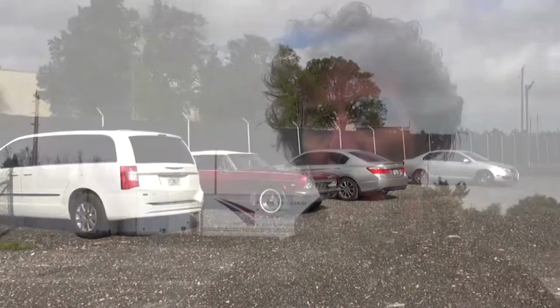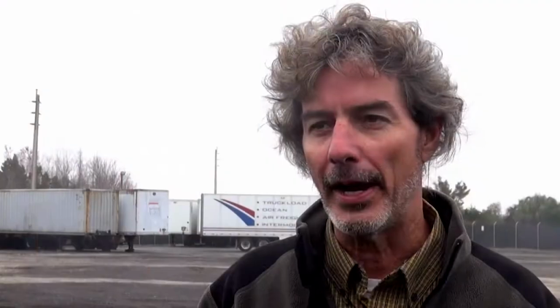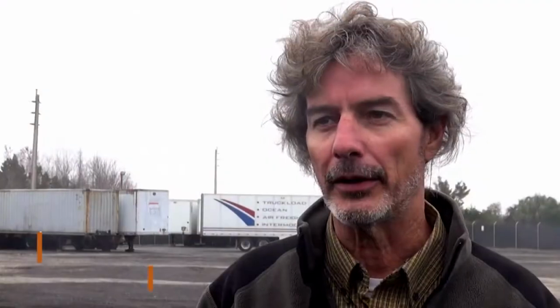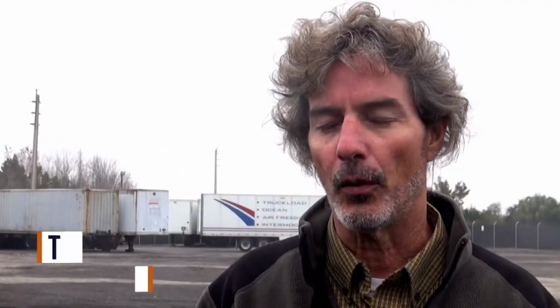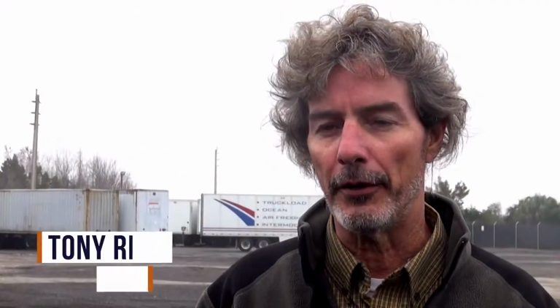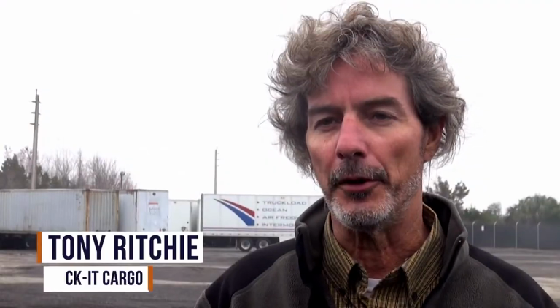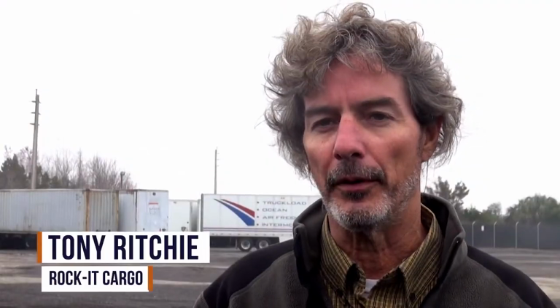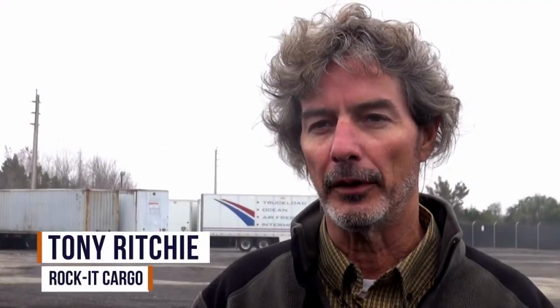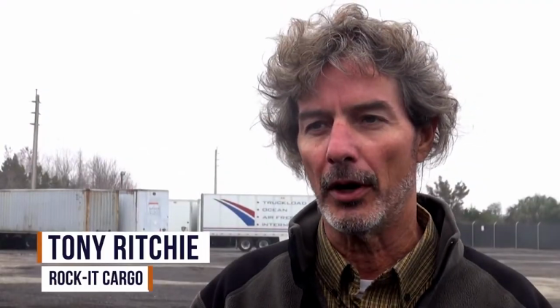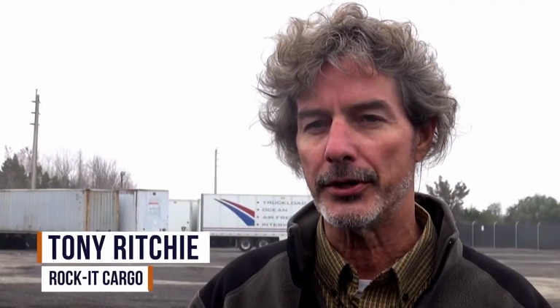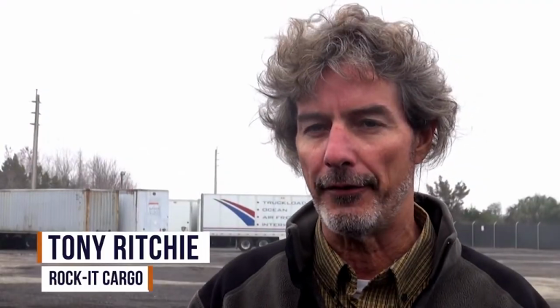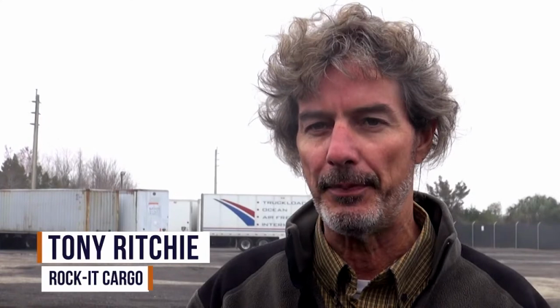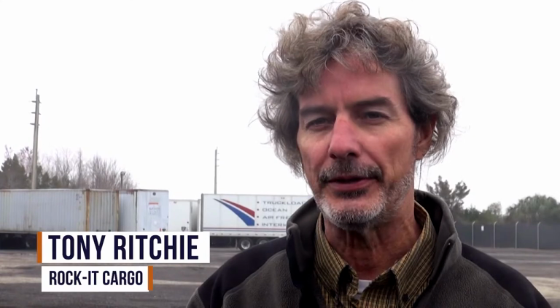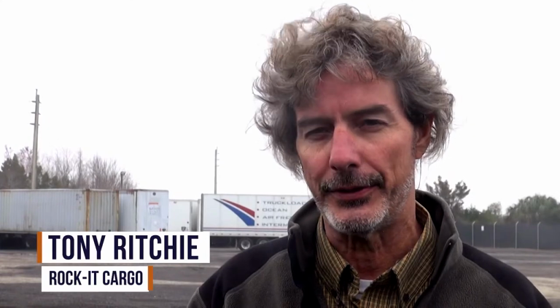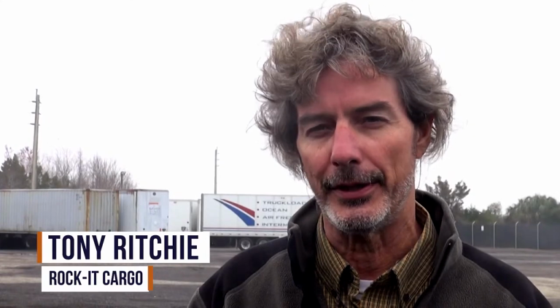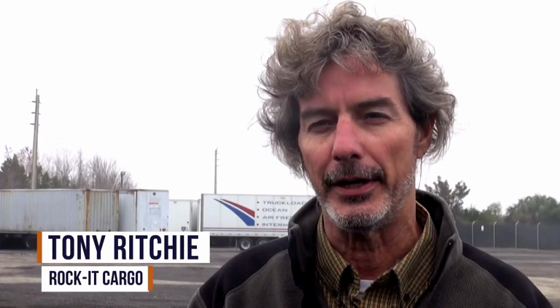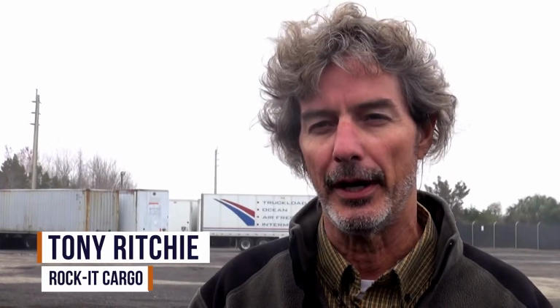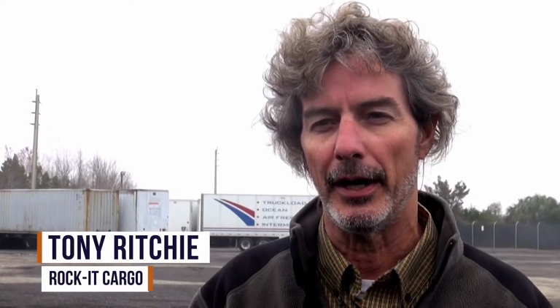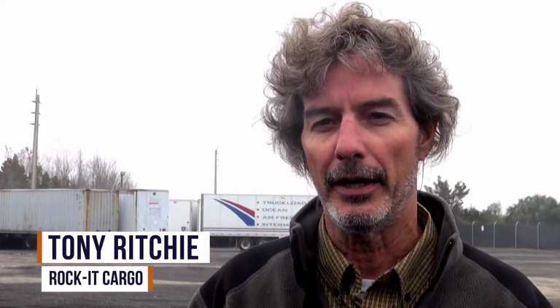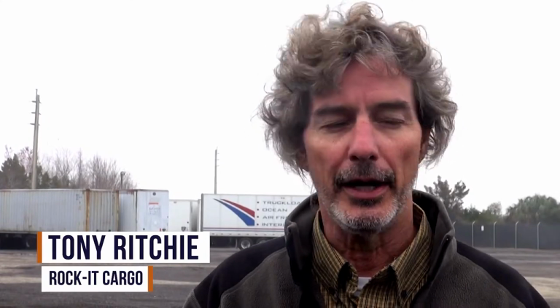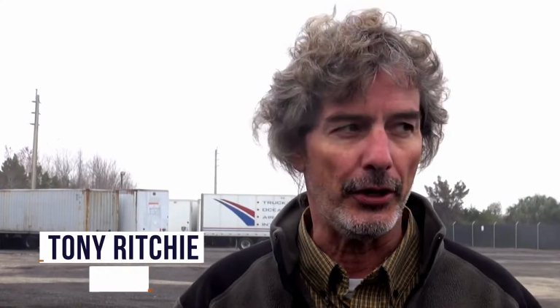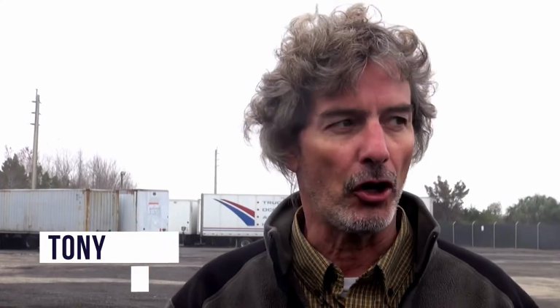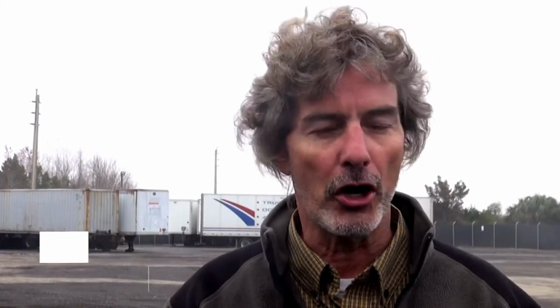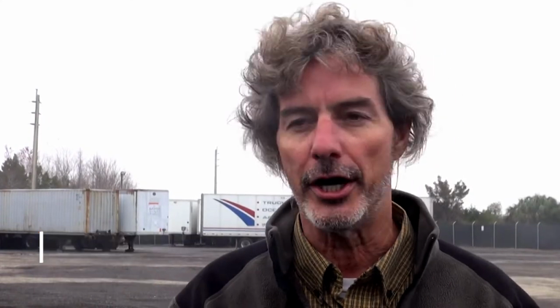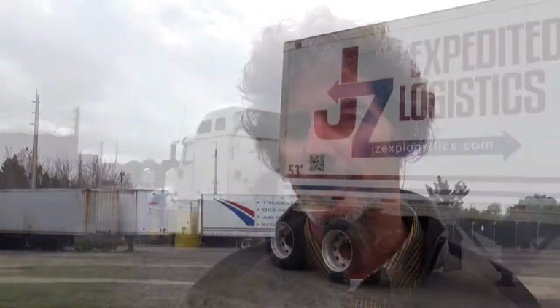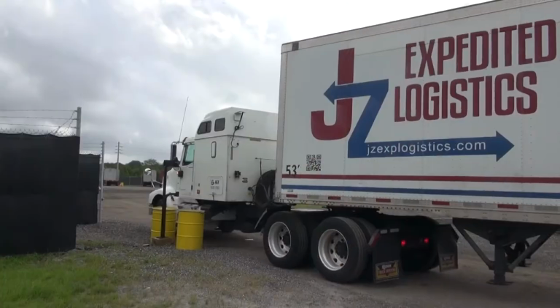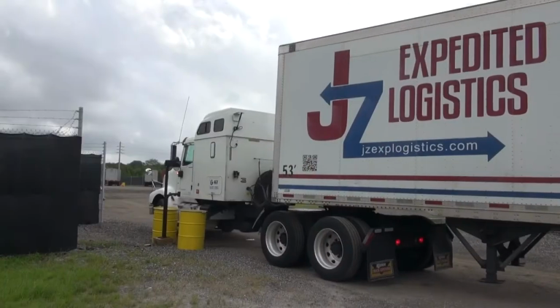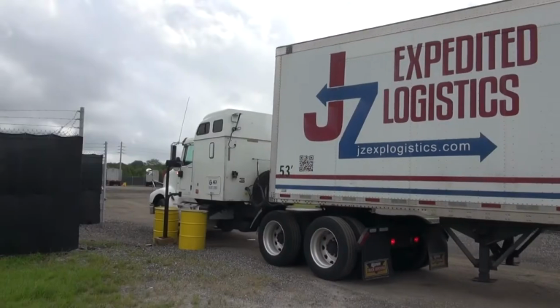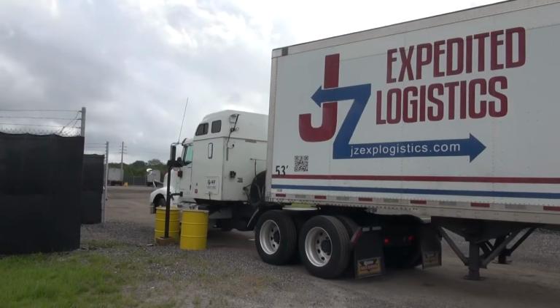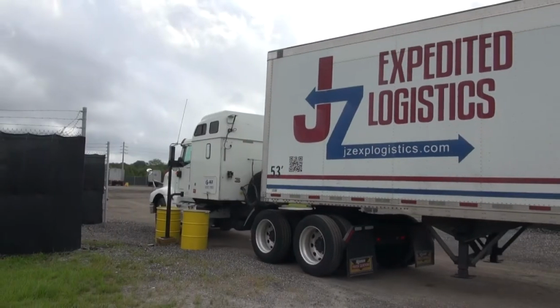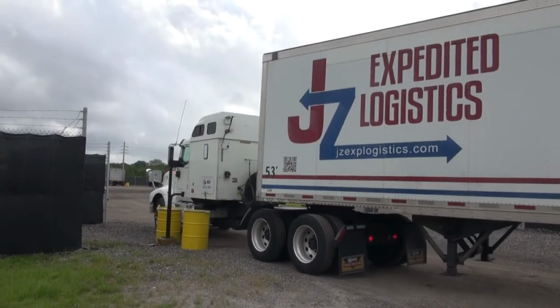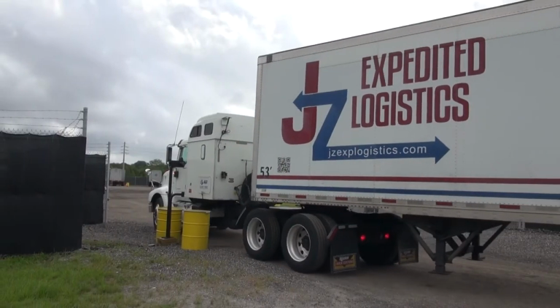We had quite a few large heavy pieces in the yard here. It was an excellent experience.